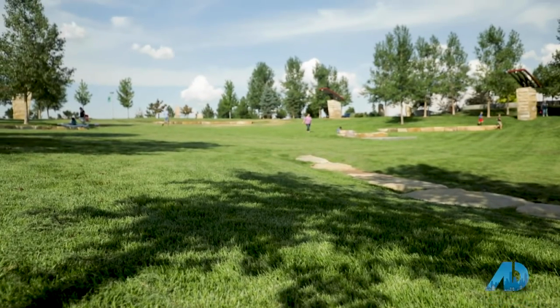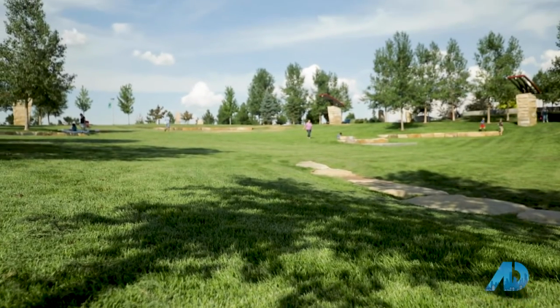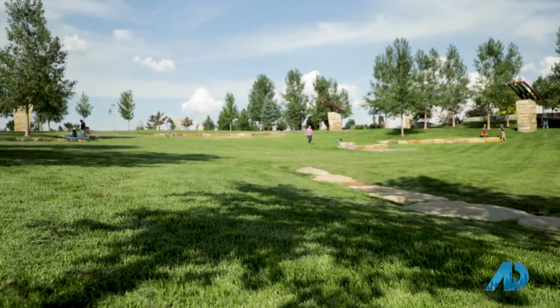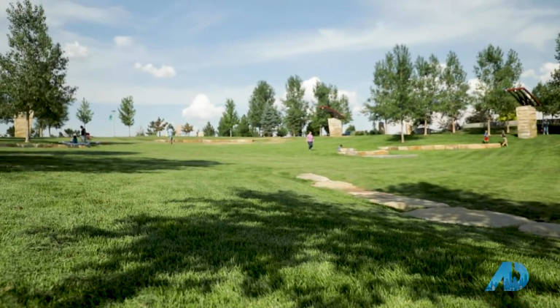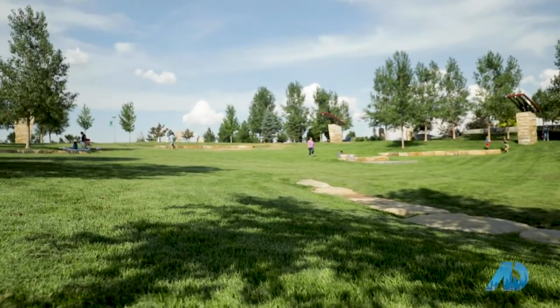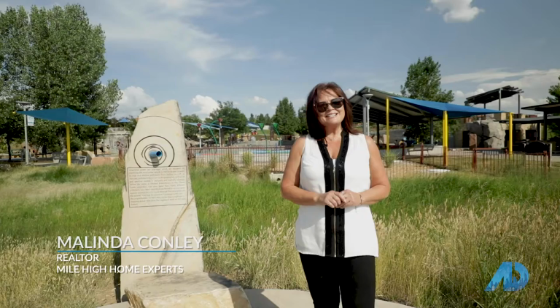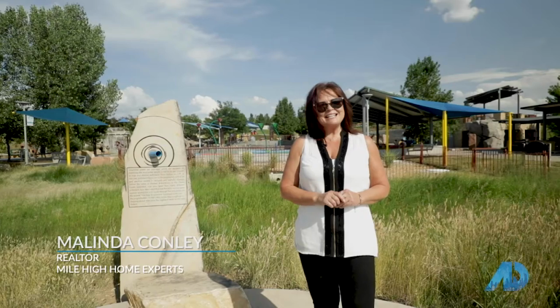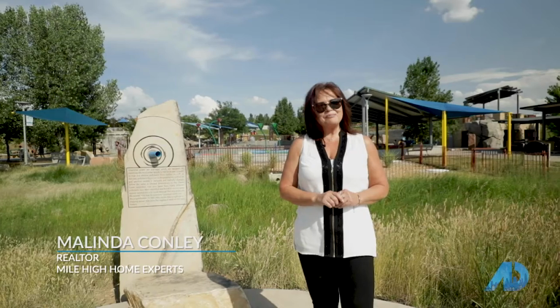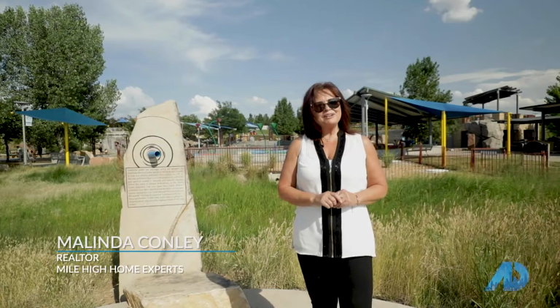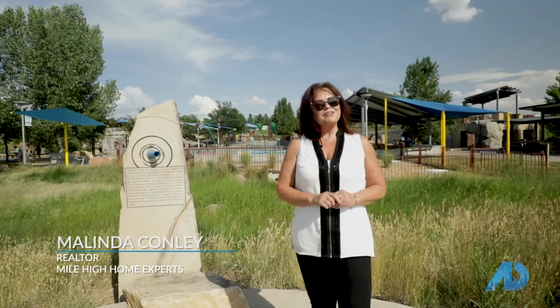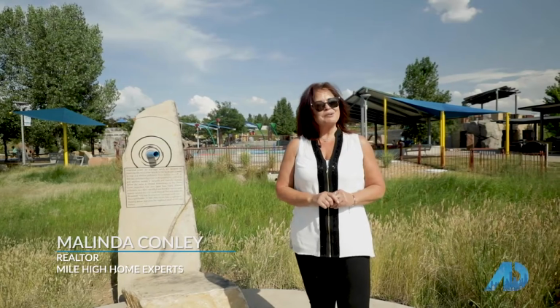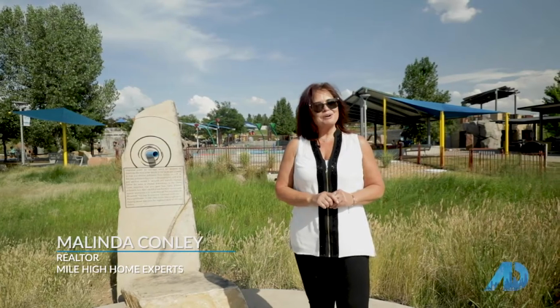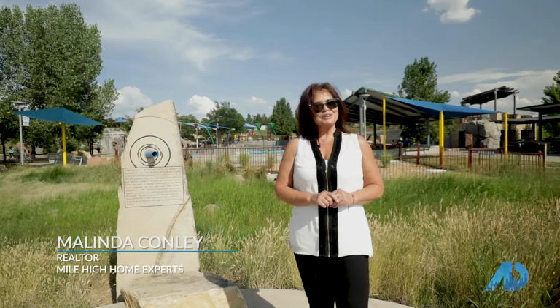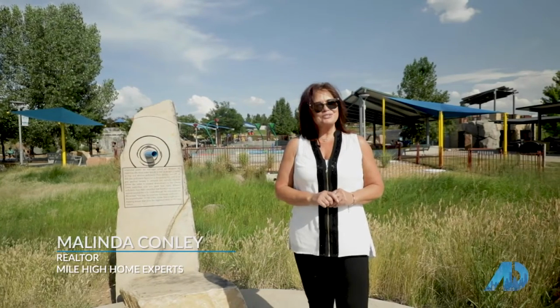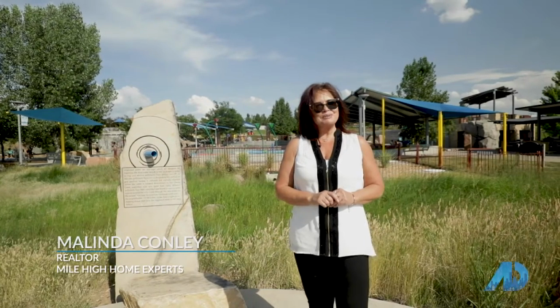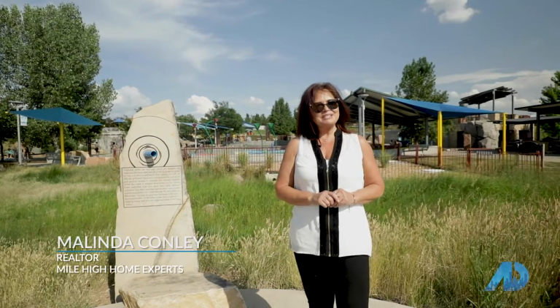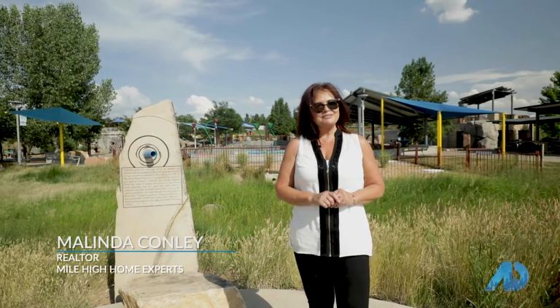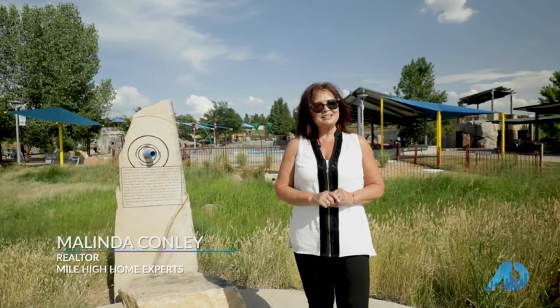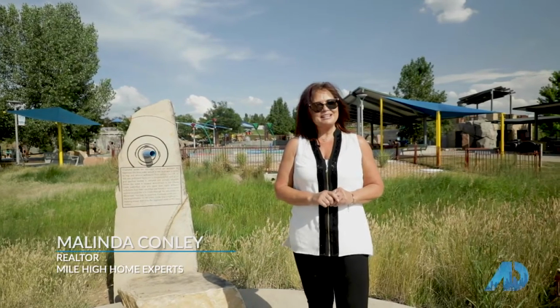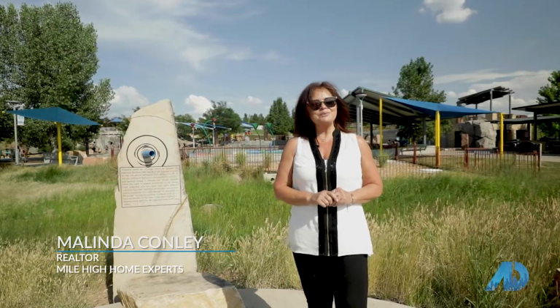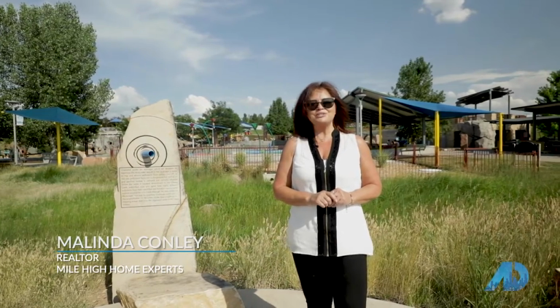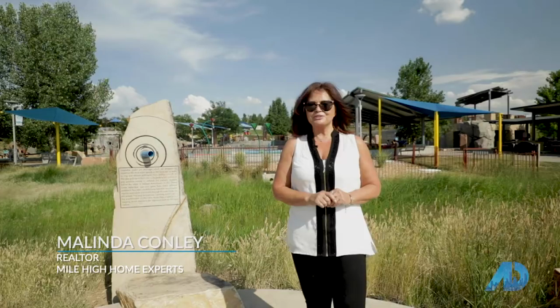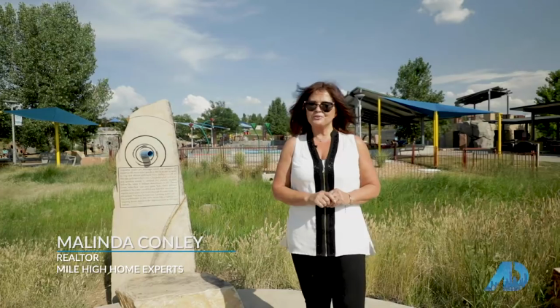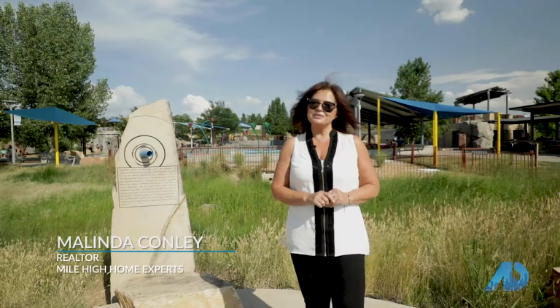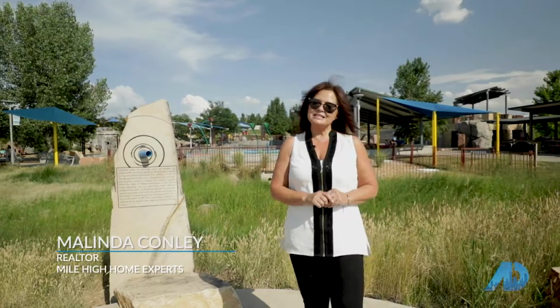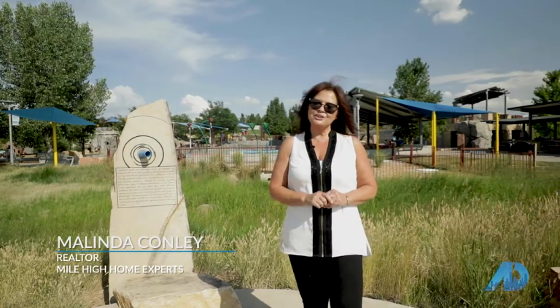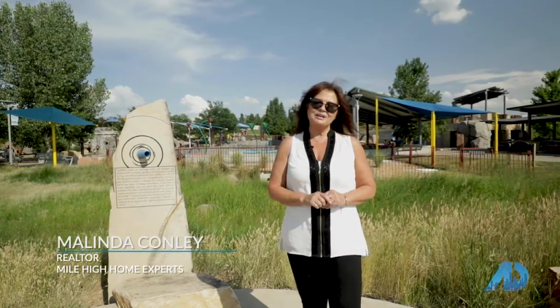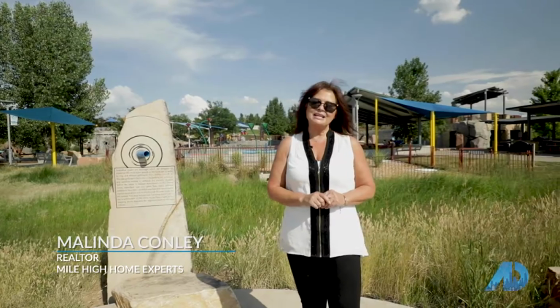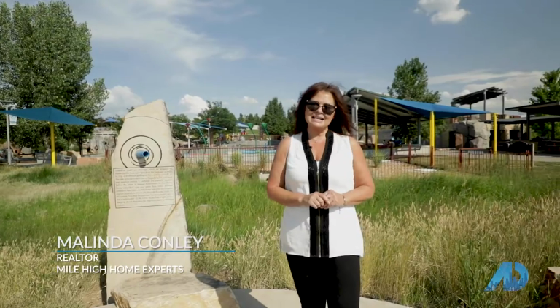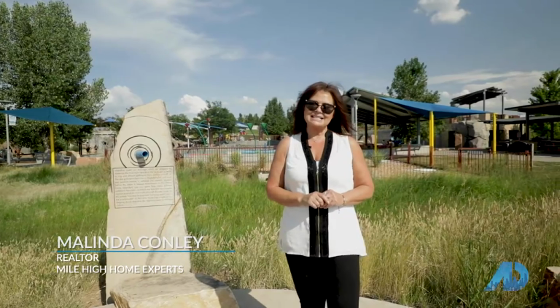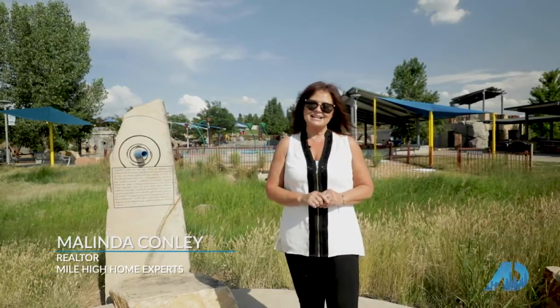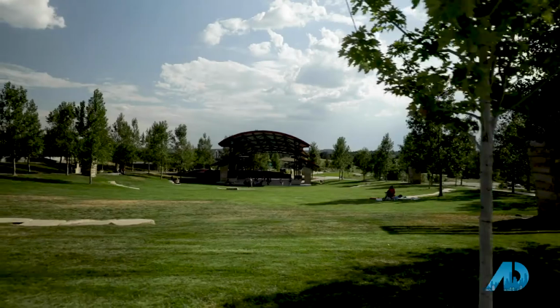I do hope you enjoyed this segment on the American Dream TV. We look forward to seeing you again next time.